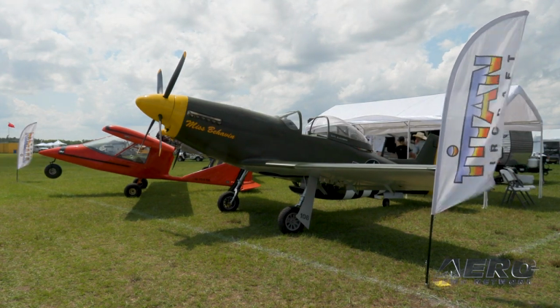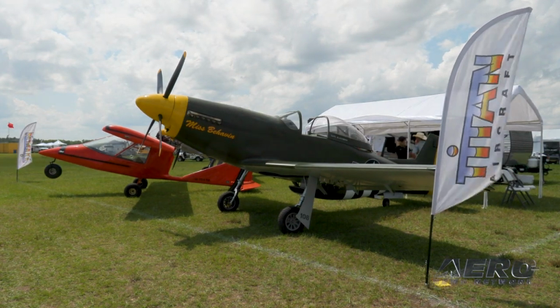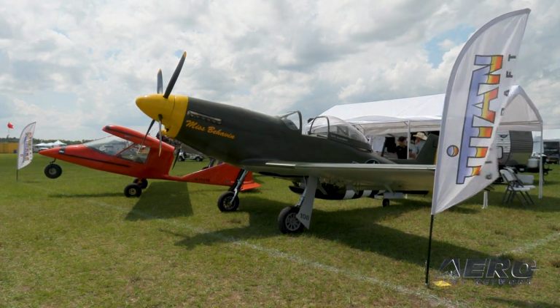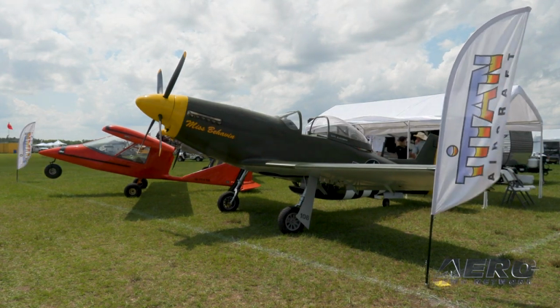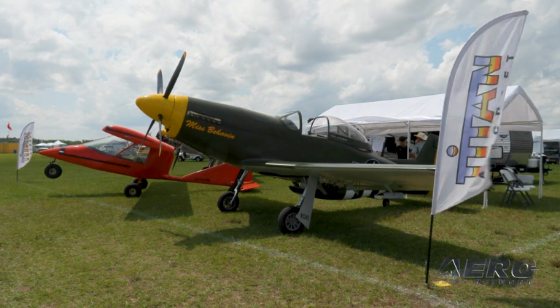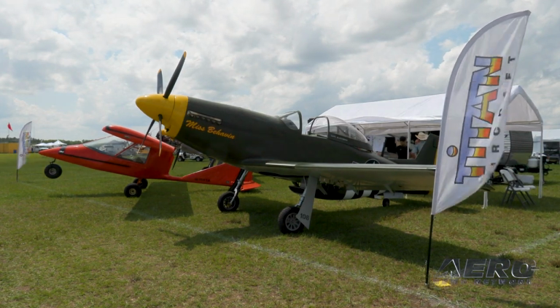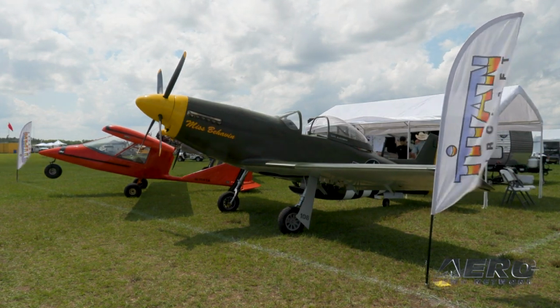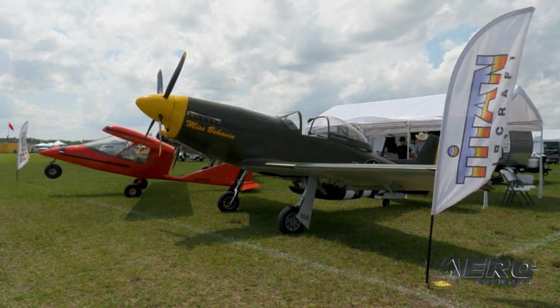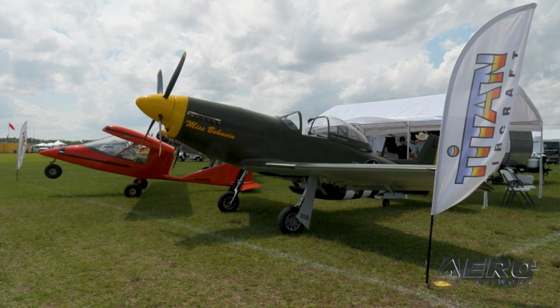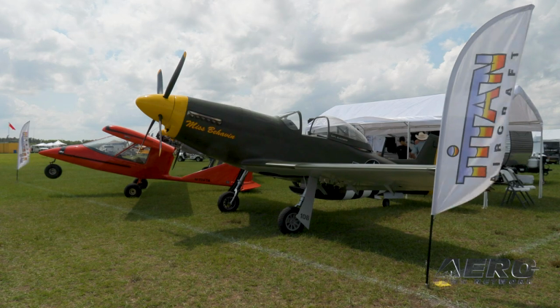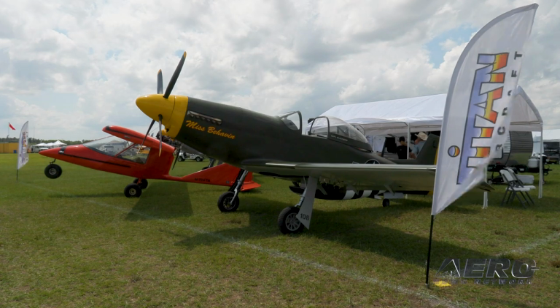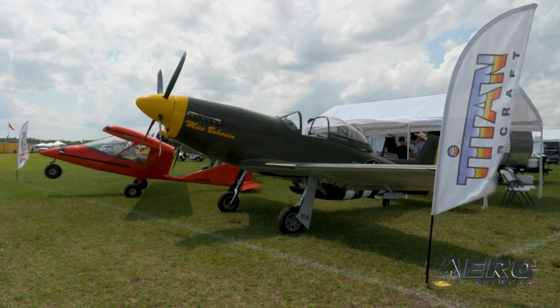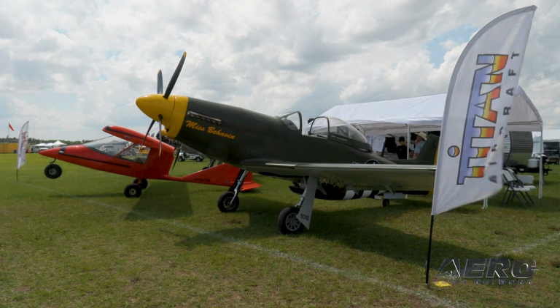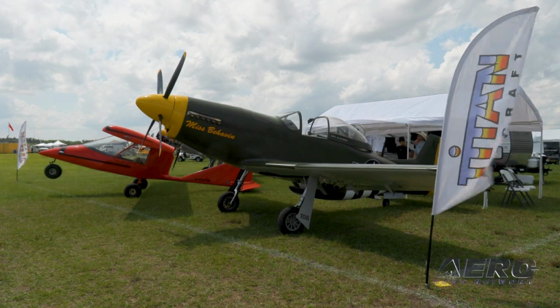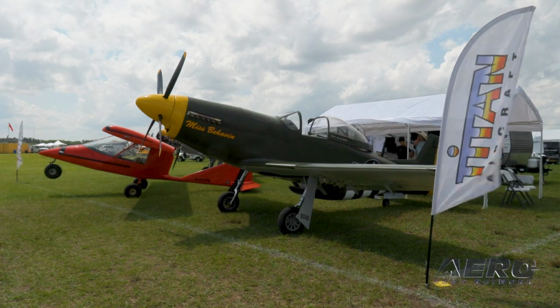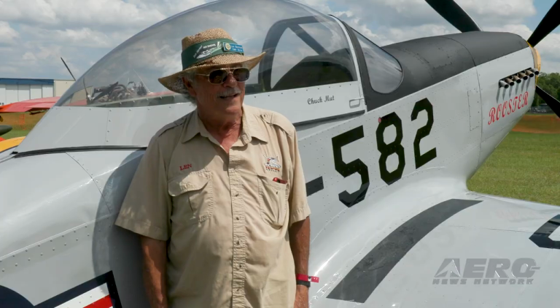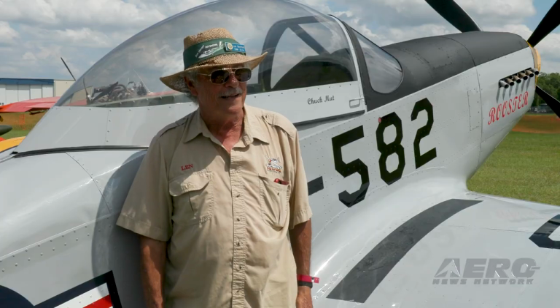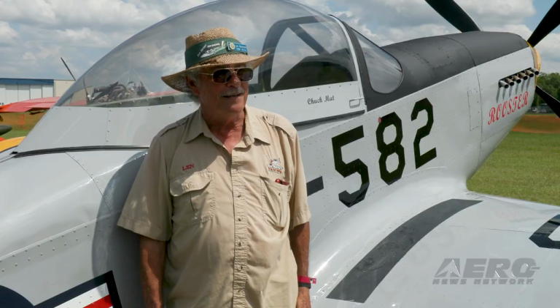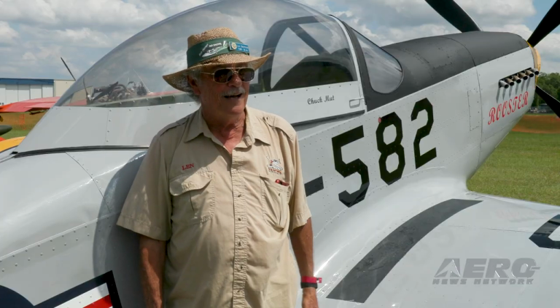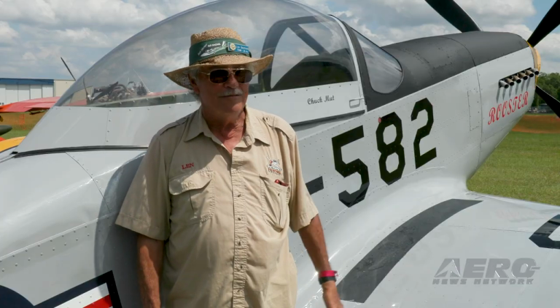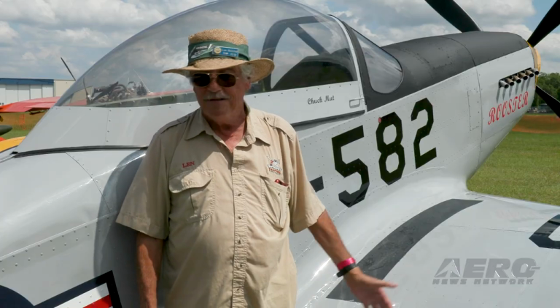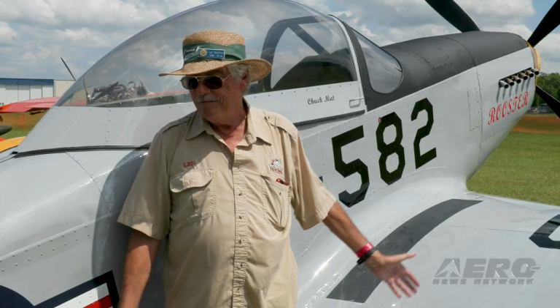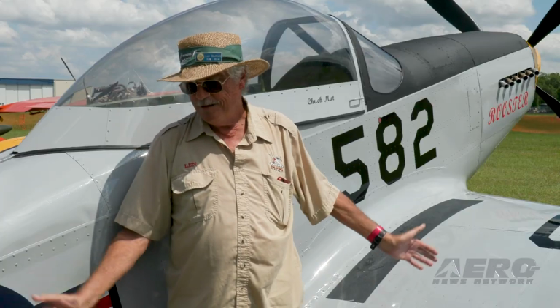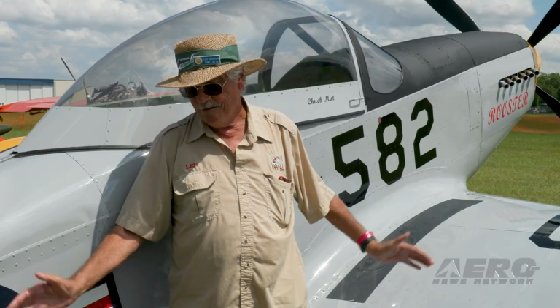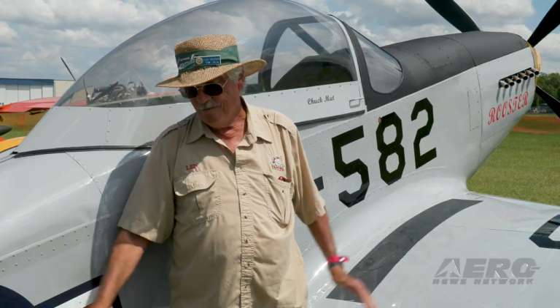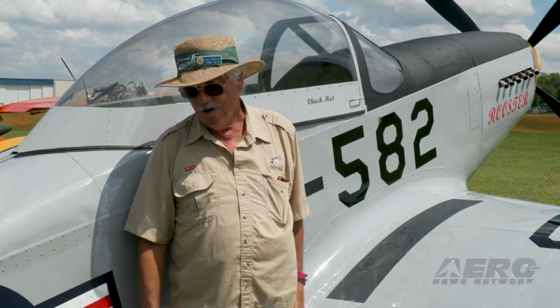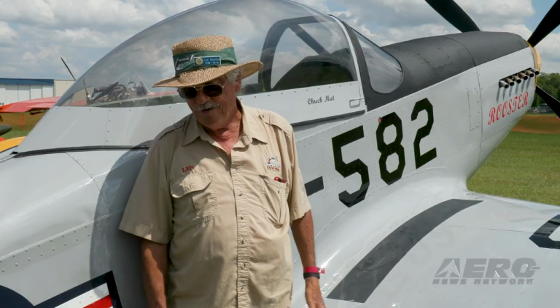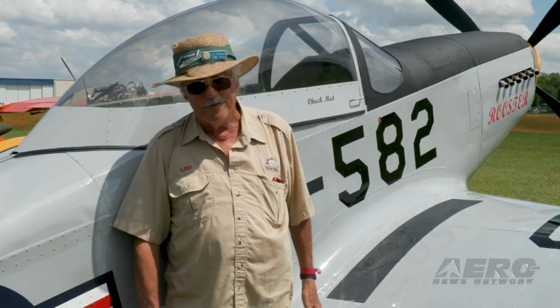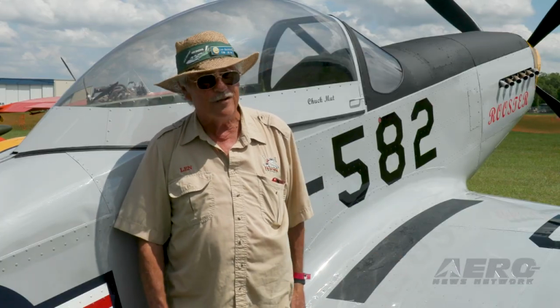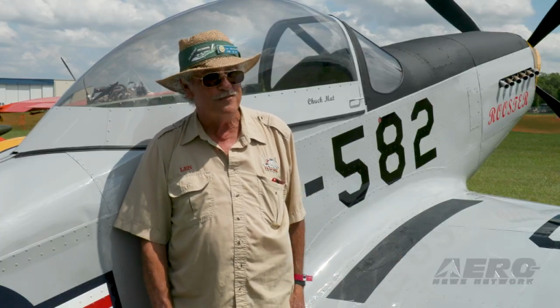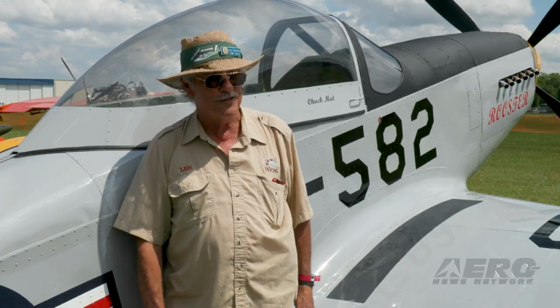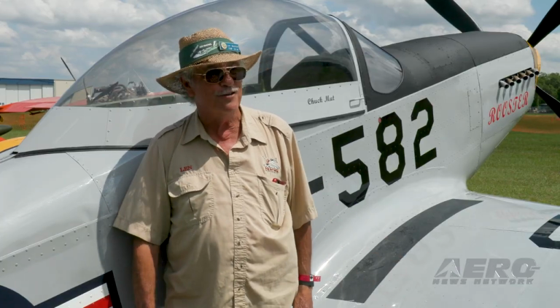I'm glad to see you here. We've got great weather, and hopefully you'll have a good show.